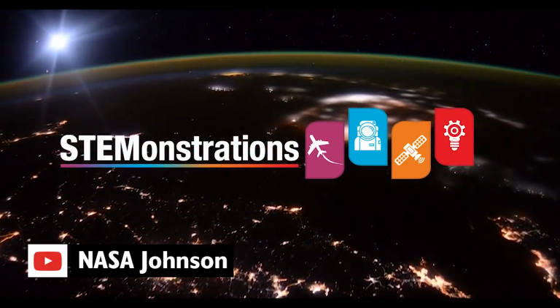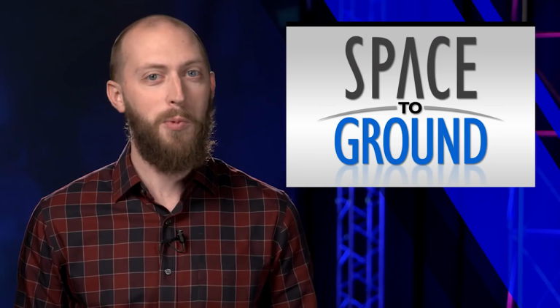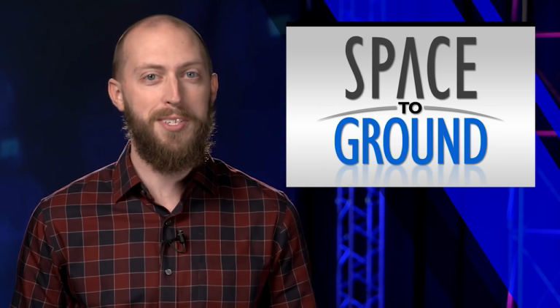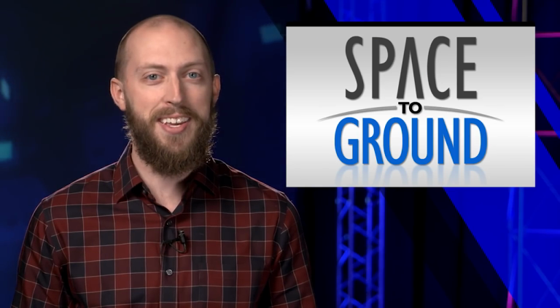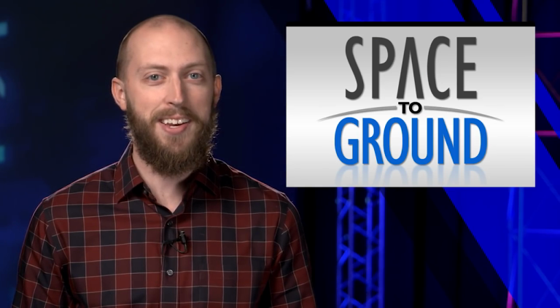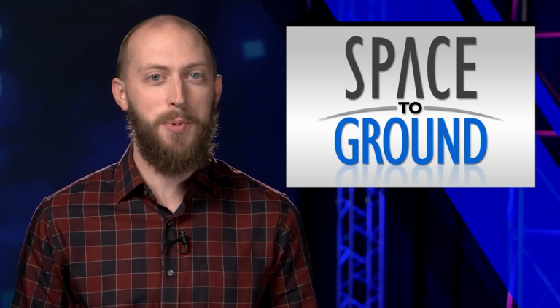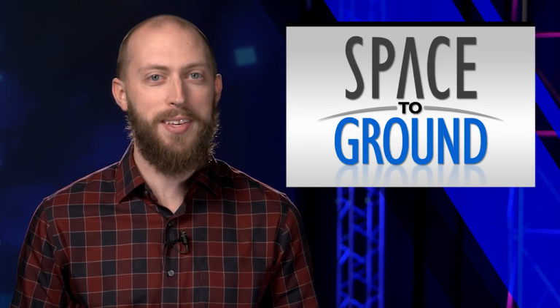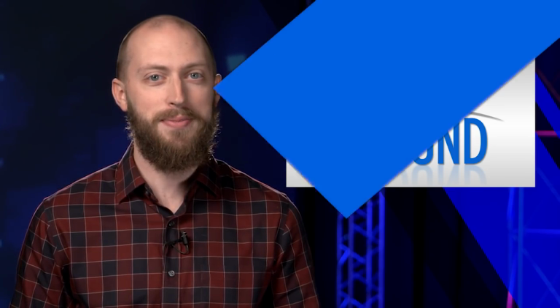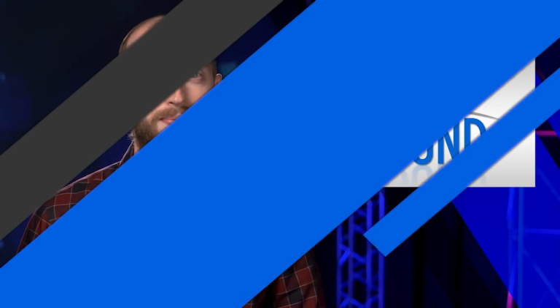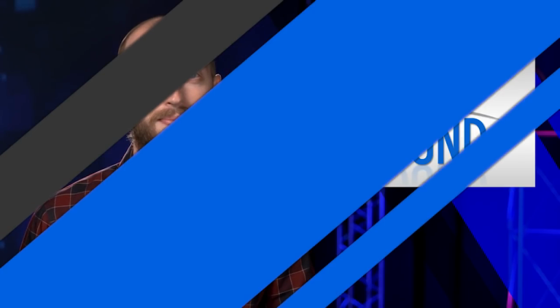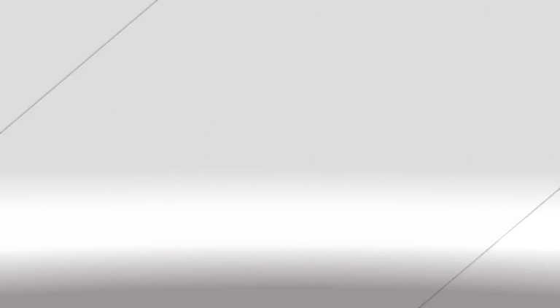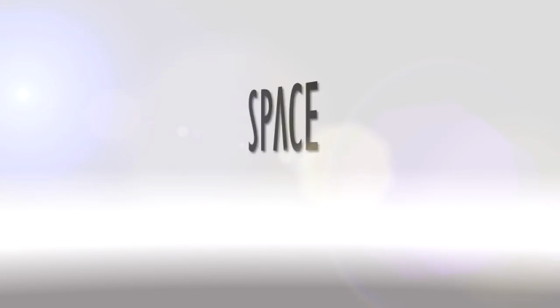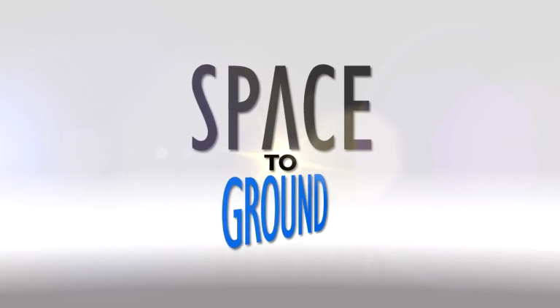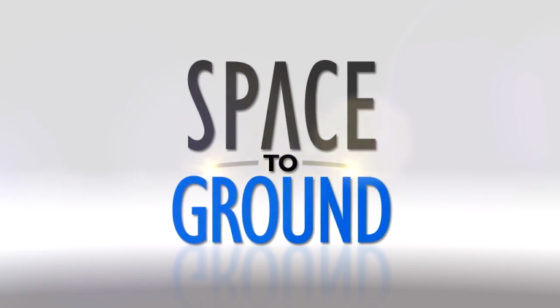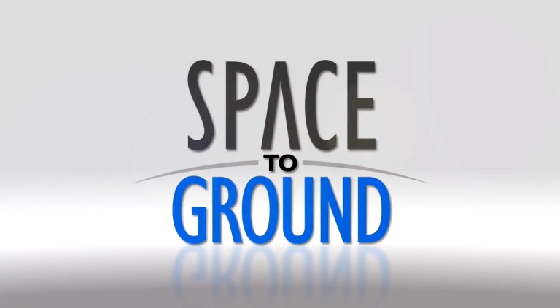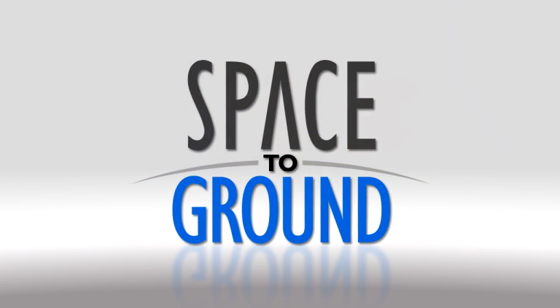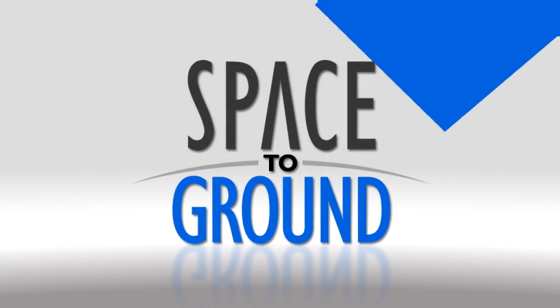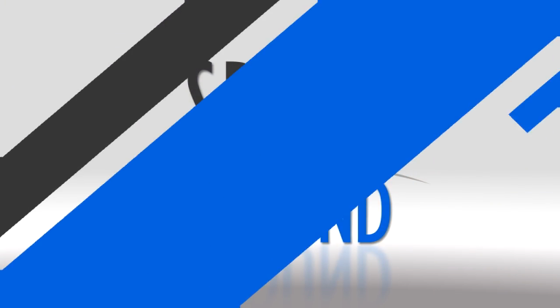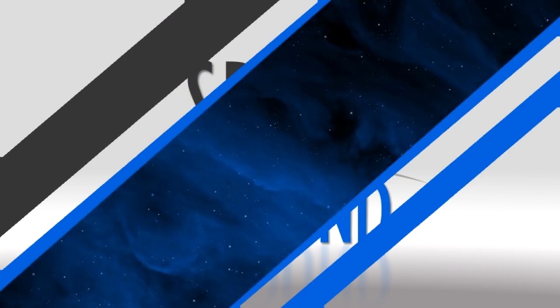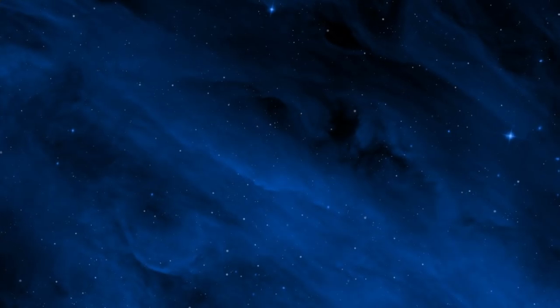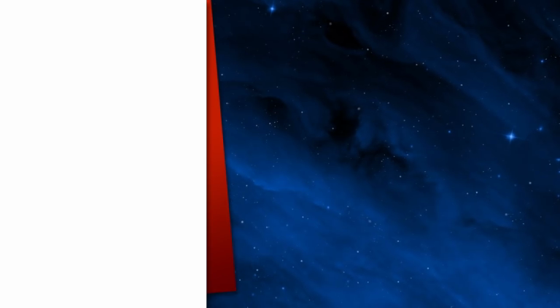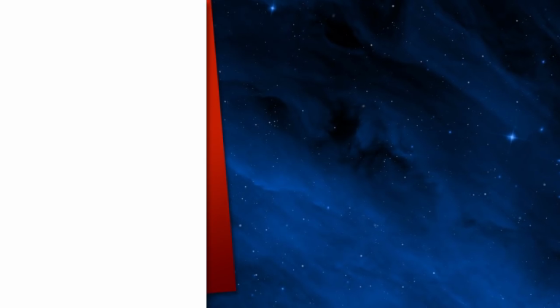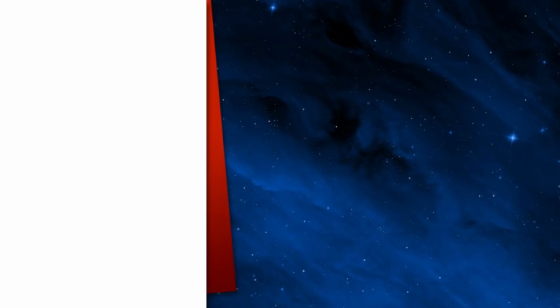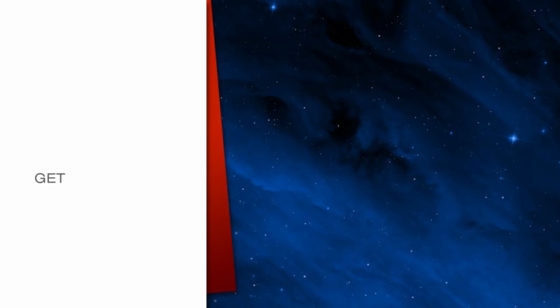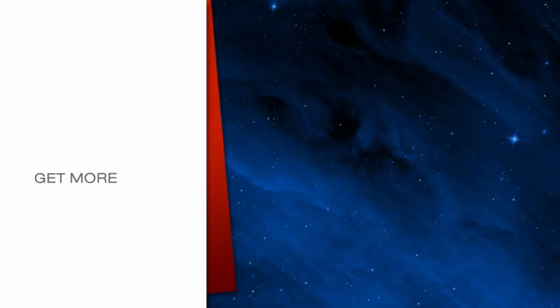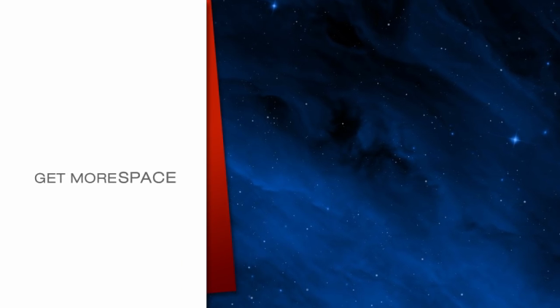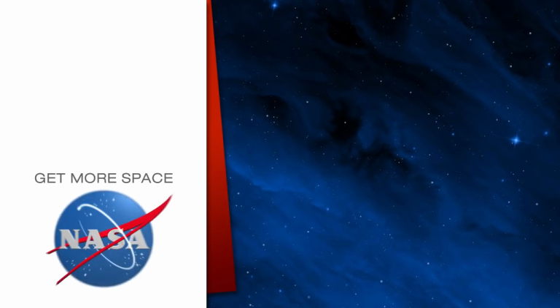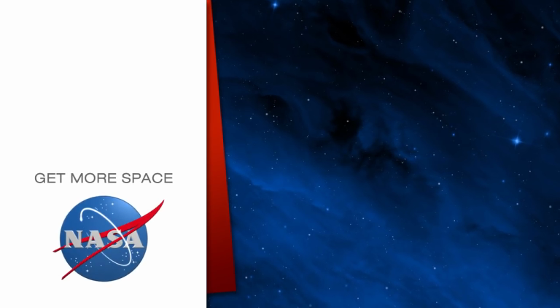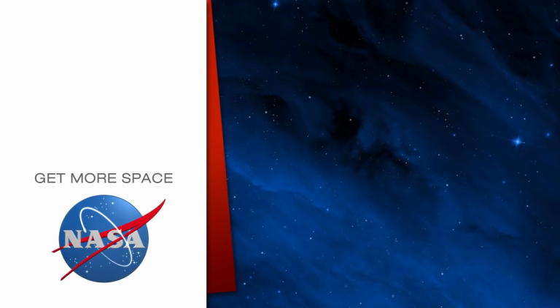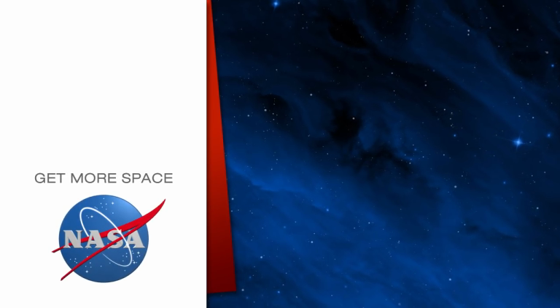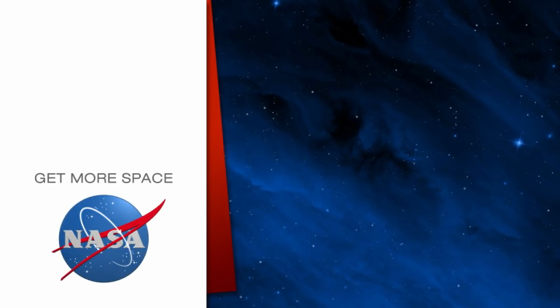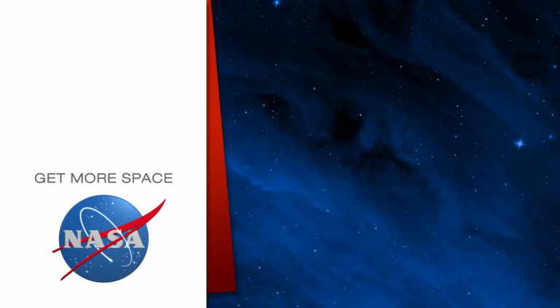We'll see you next week. Subscribe for more space.